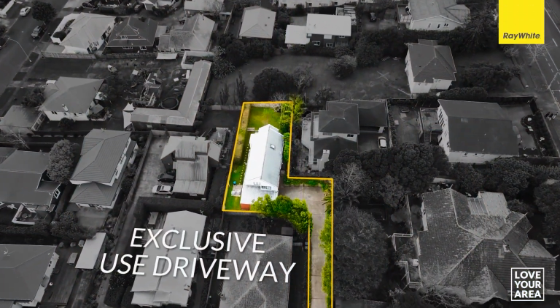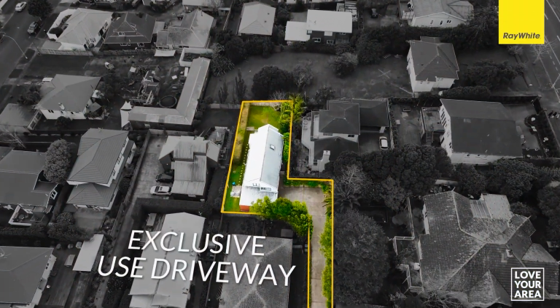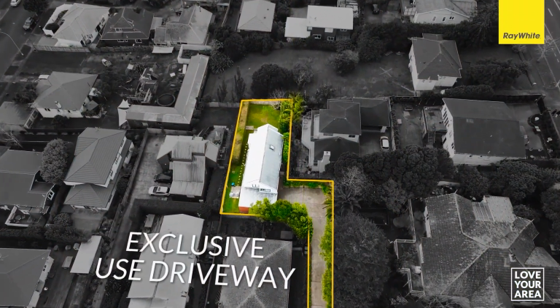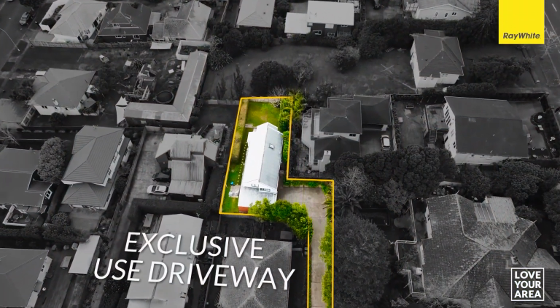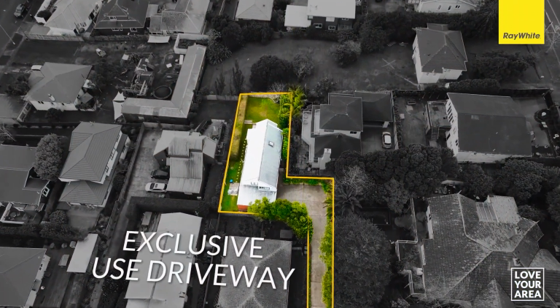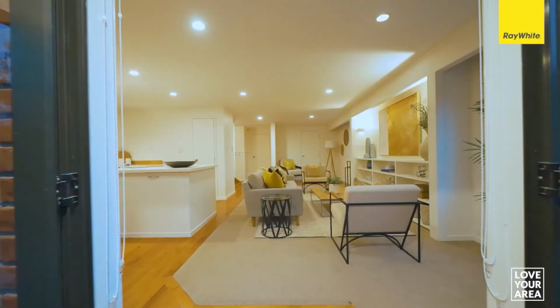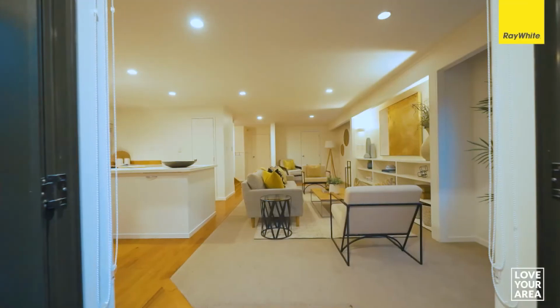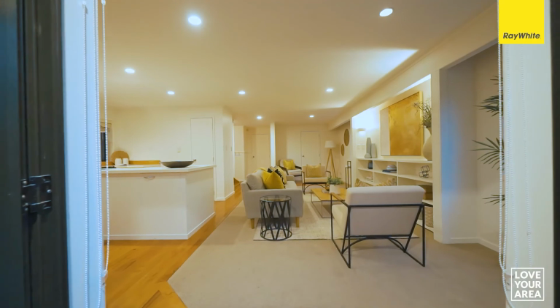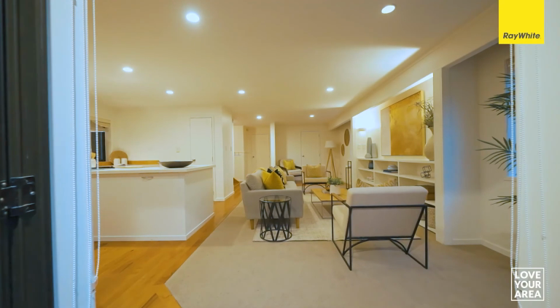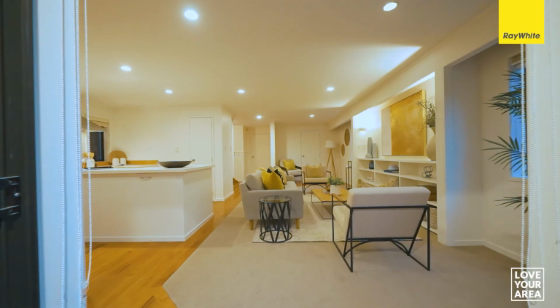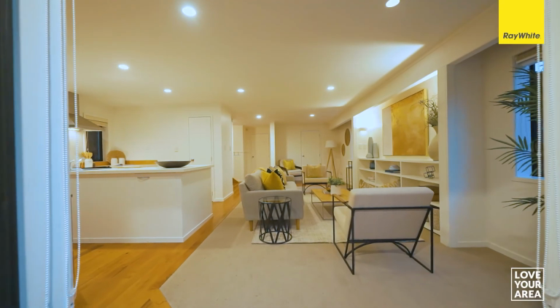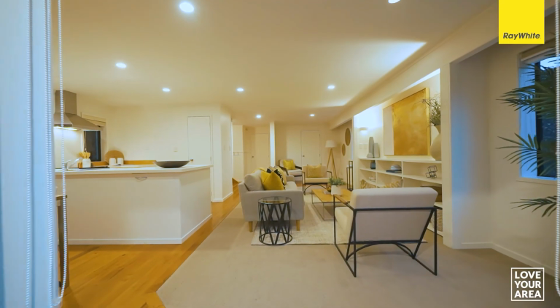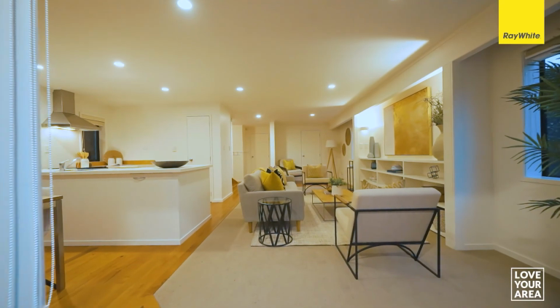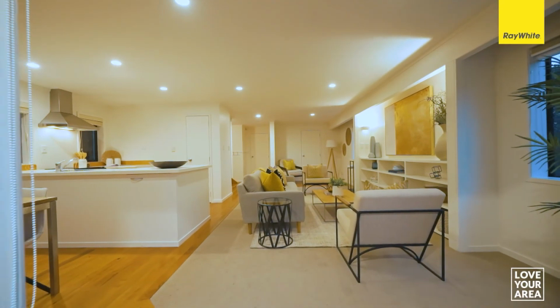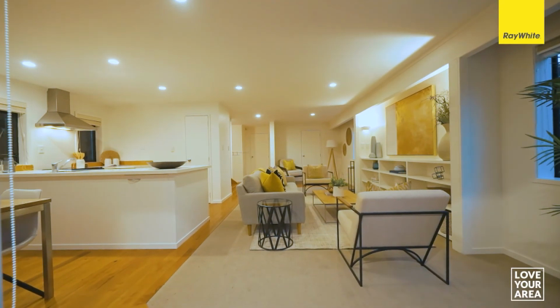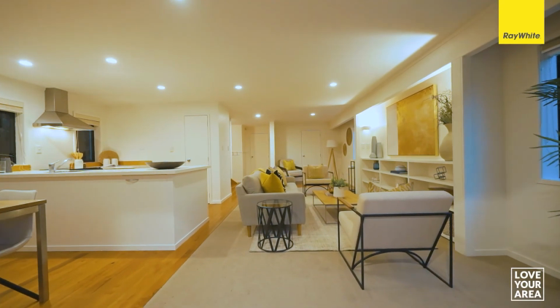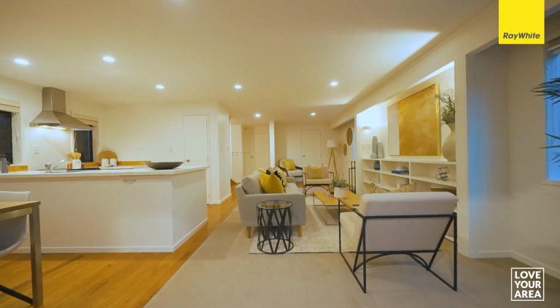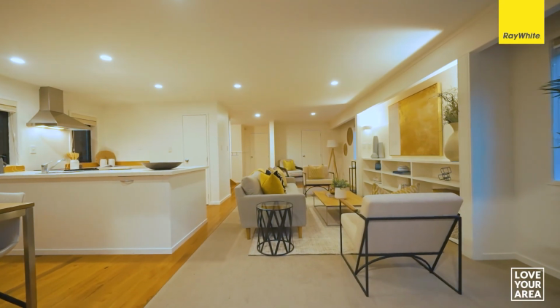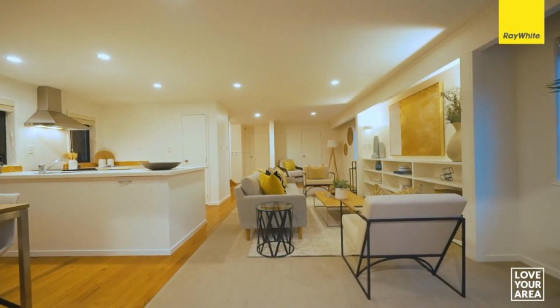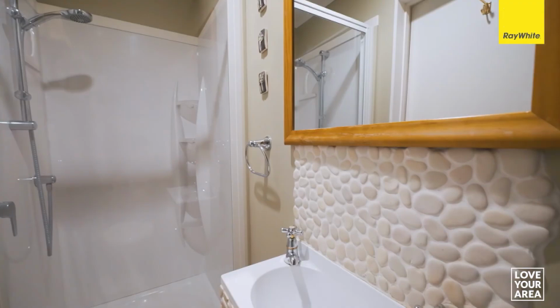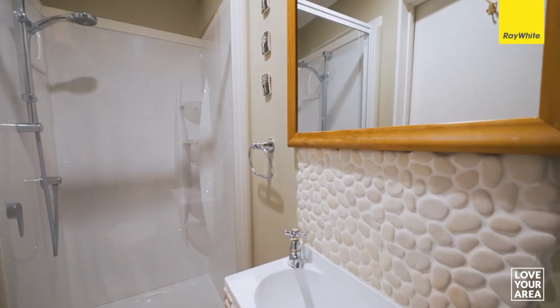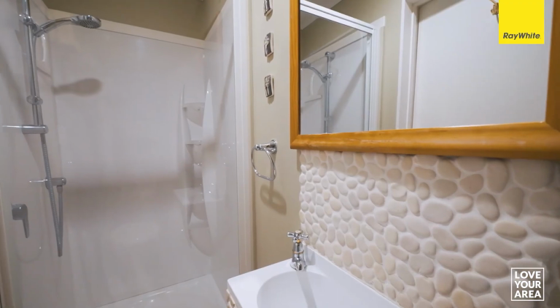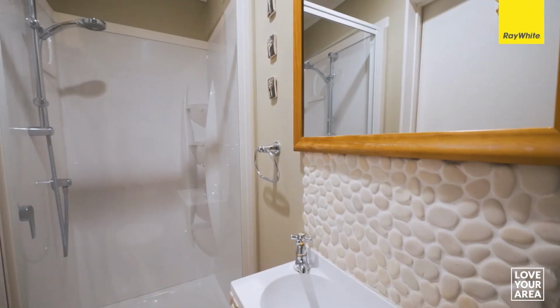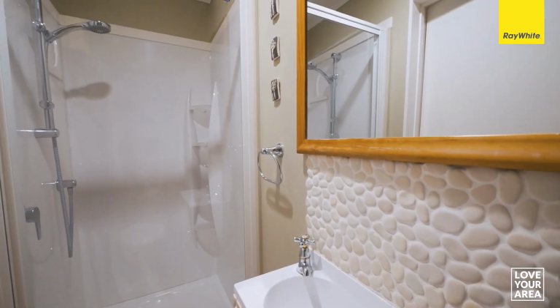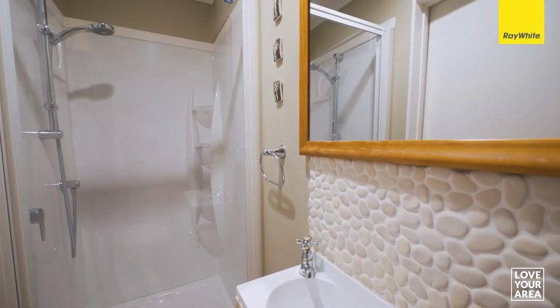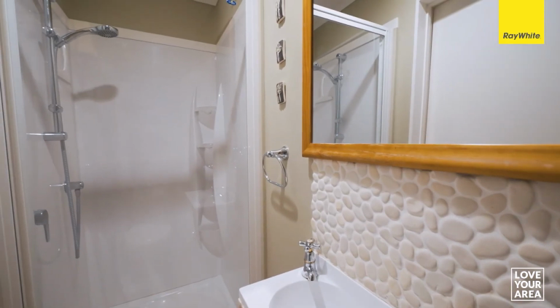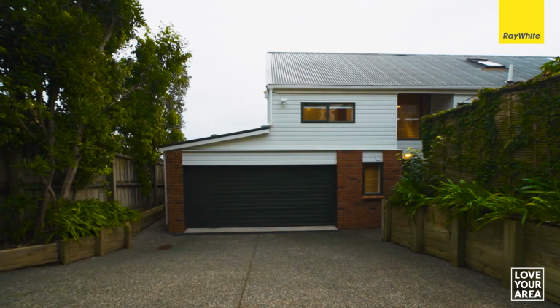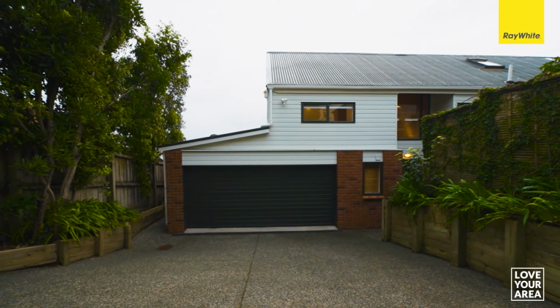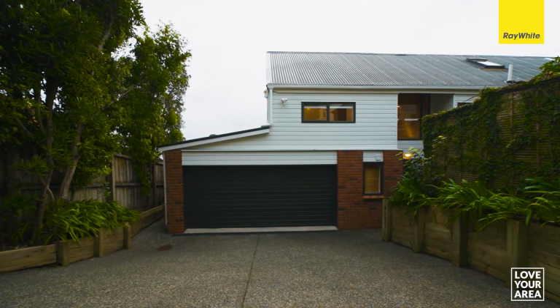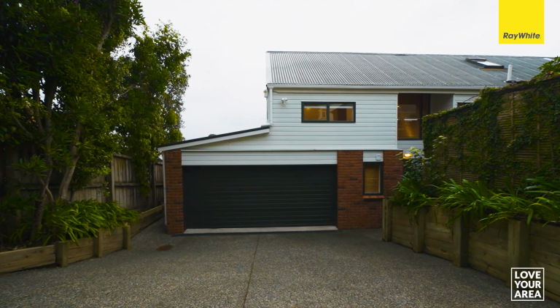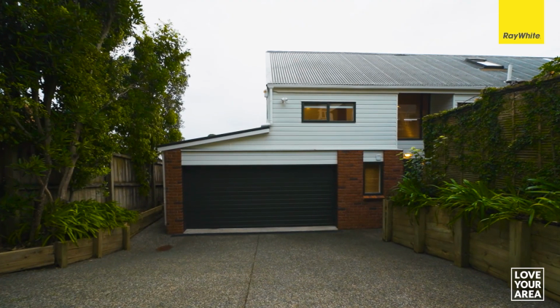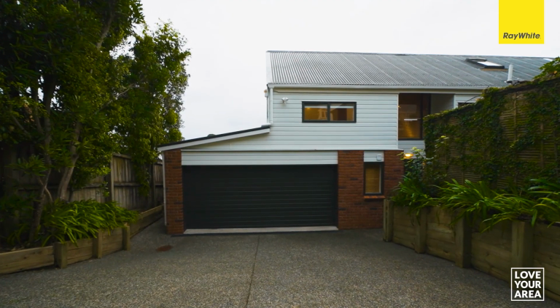Downstairs, the open-plan layout is welcoming and convenient, with a bathroom and a double internal access garage.